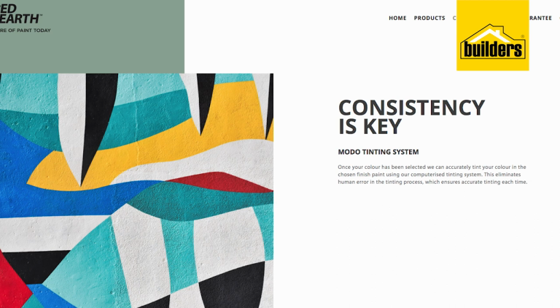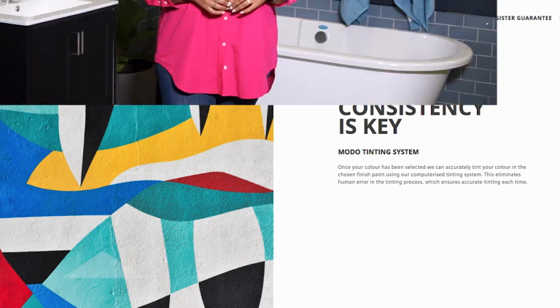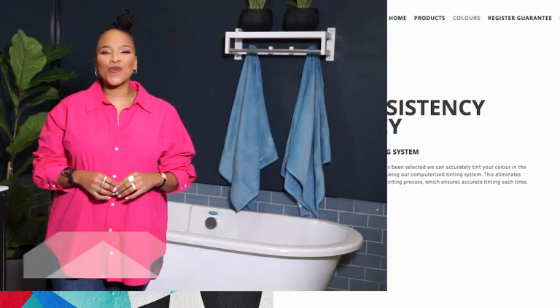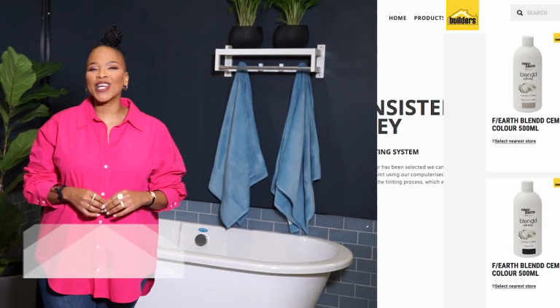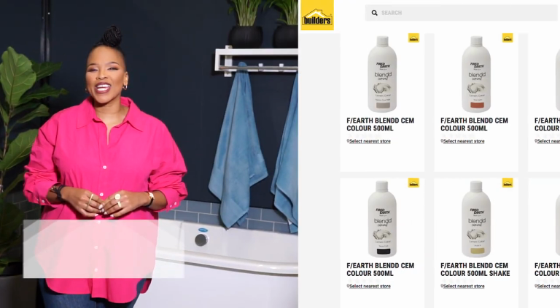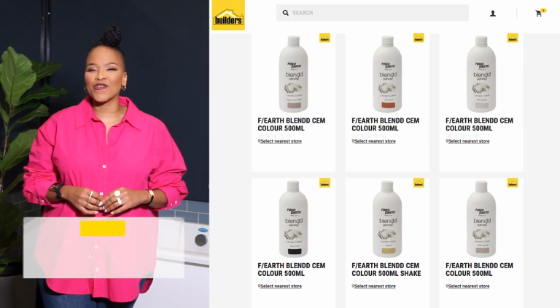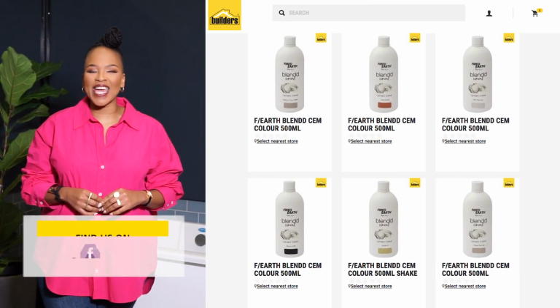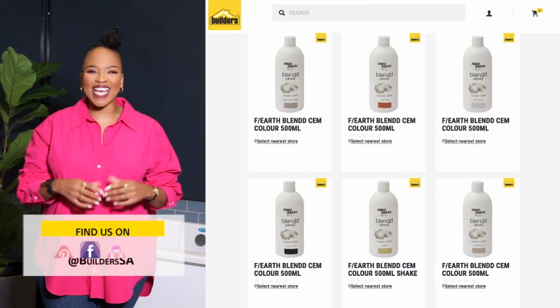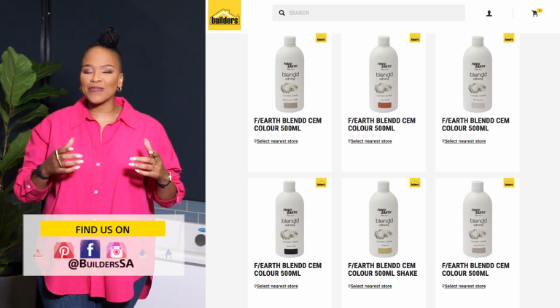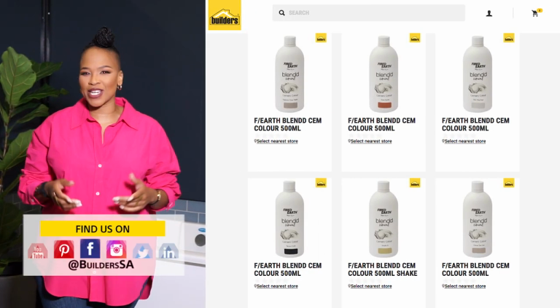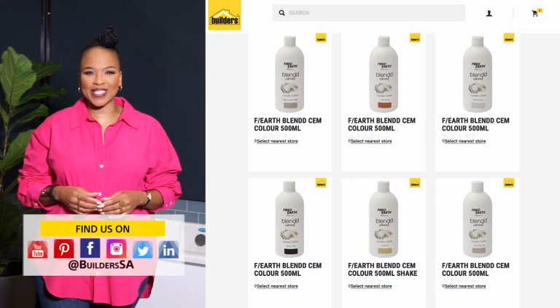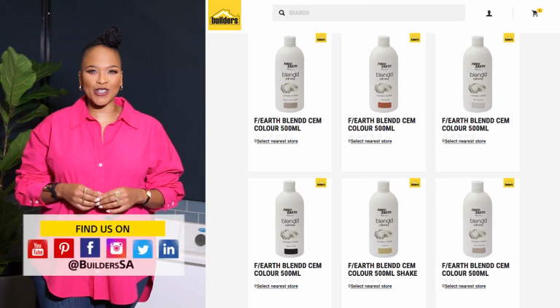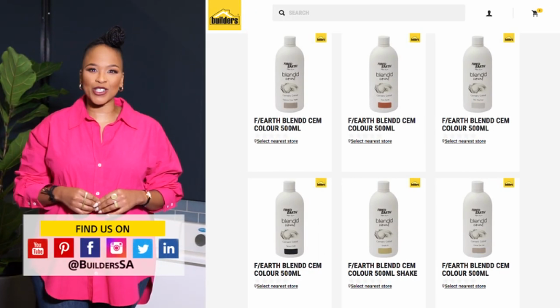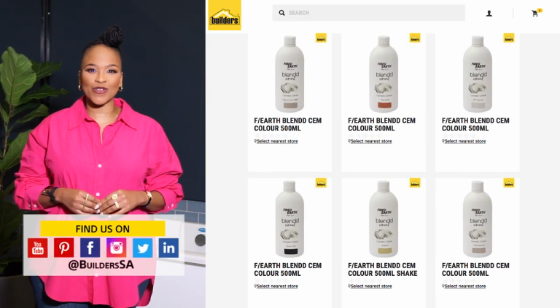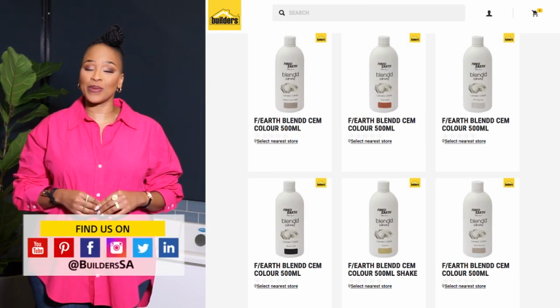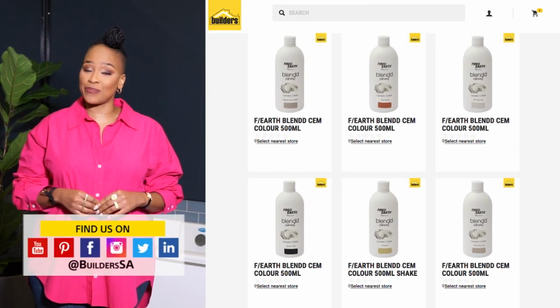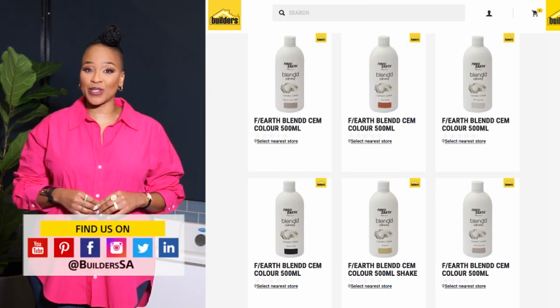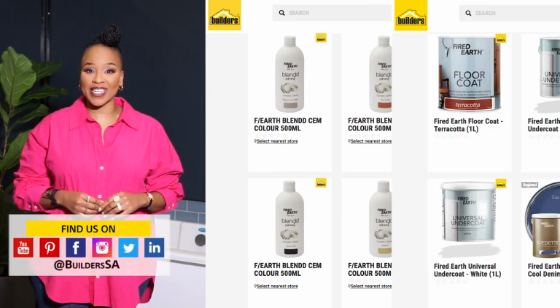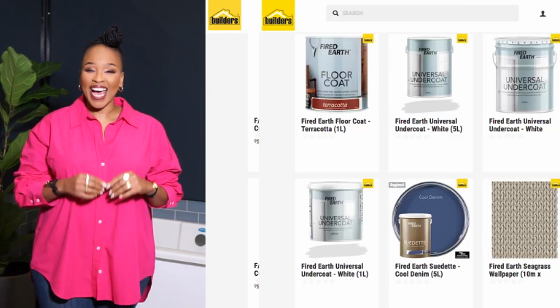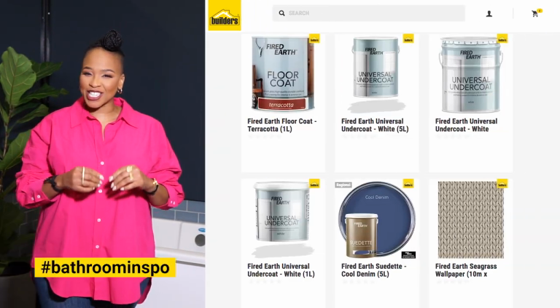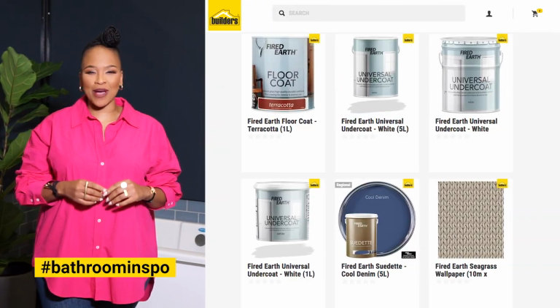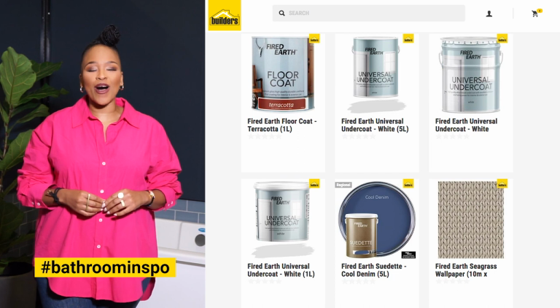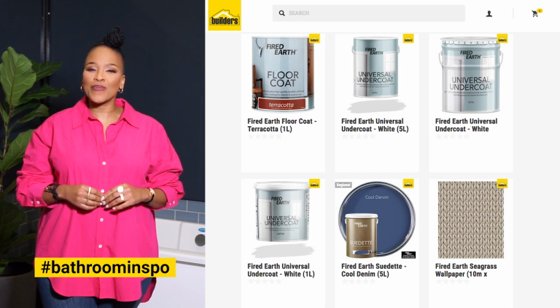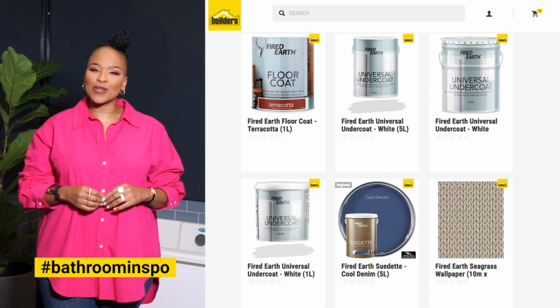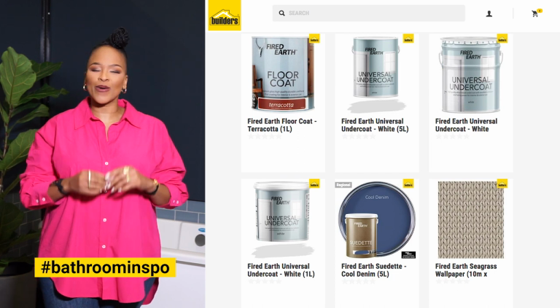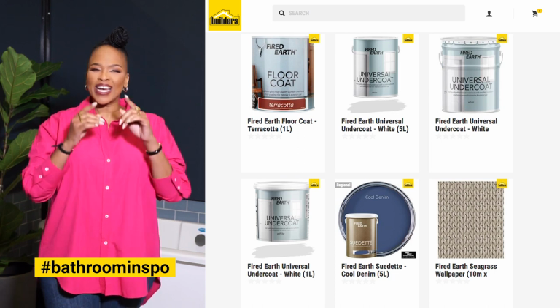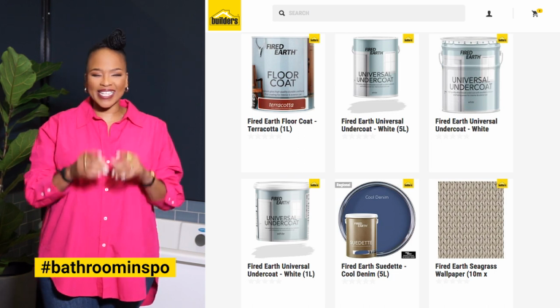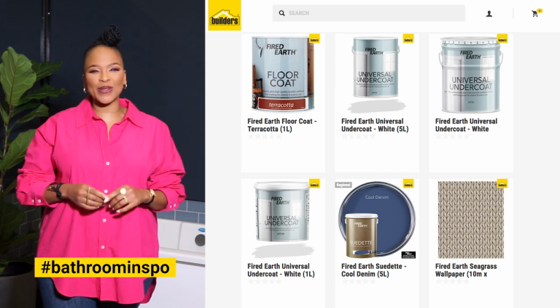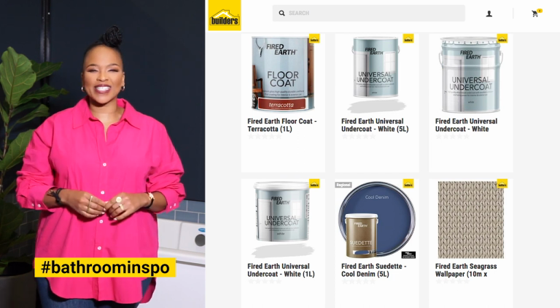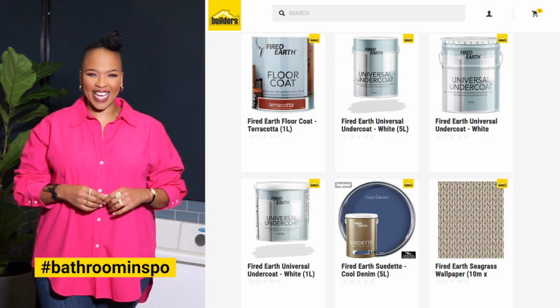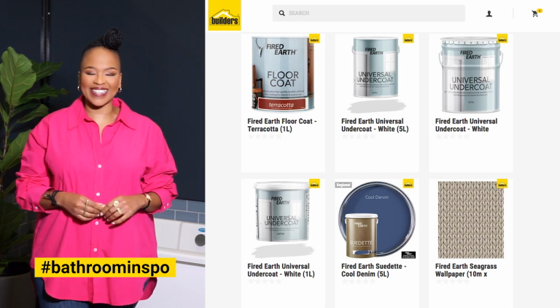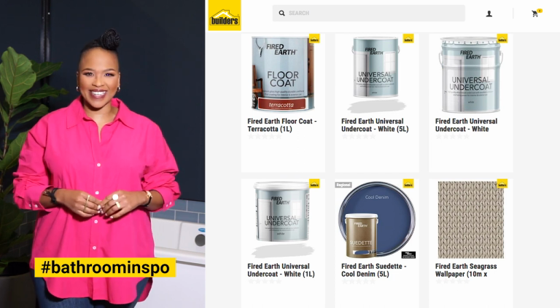There's a wide range of paint and materials that you can choose from at Builders. Hashtag Bathroom Inspo. Get to Builders and get it done.